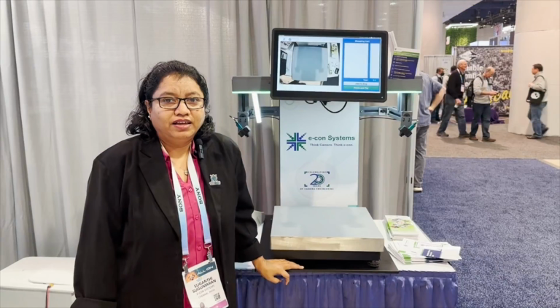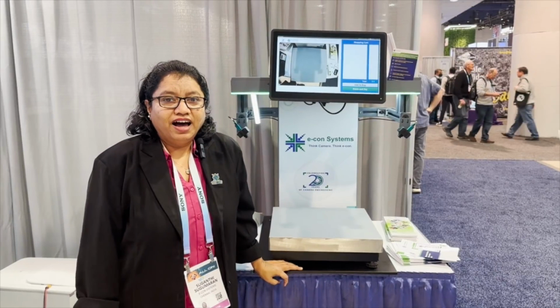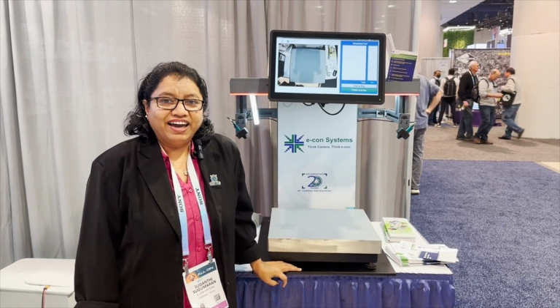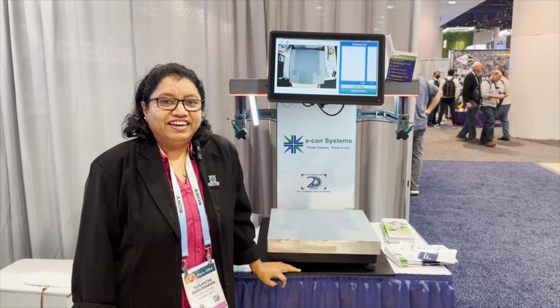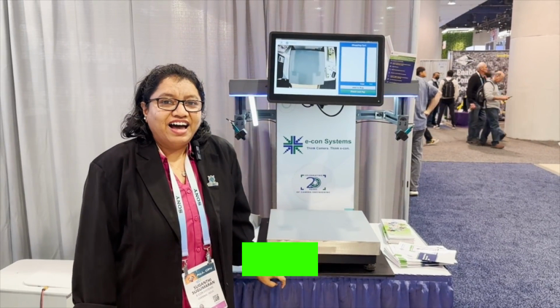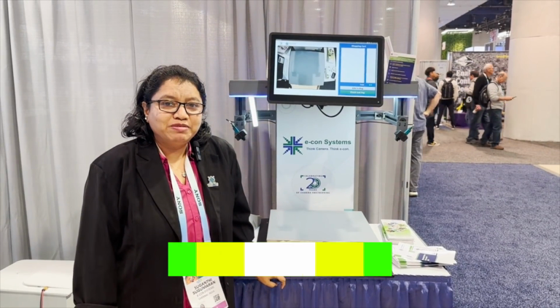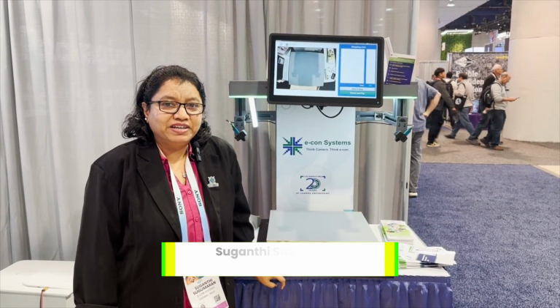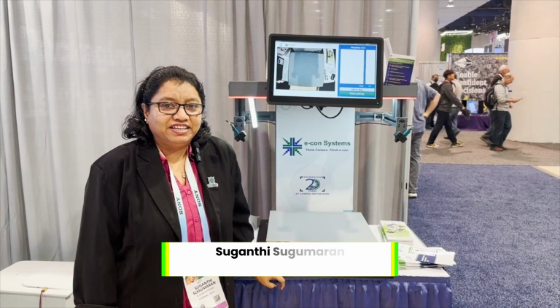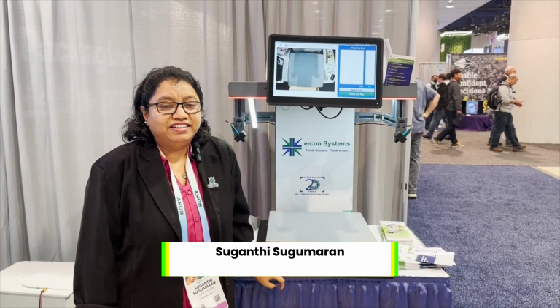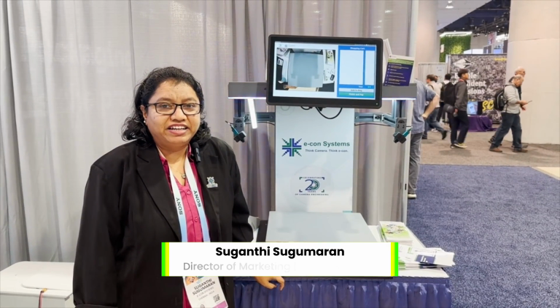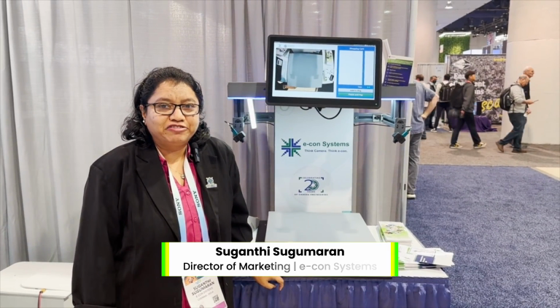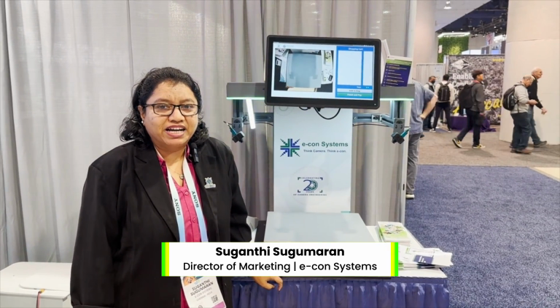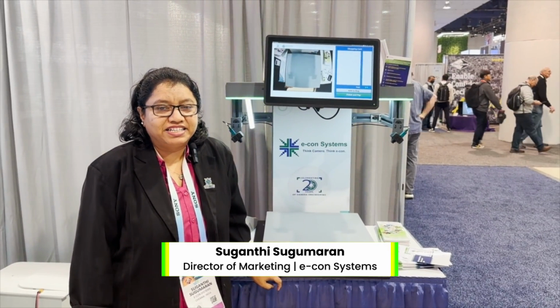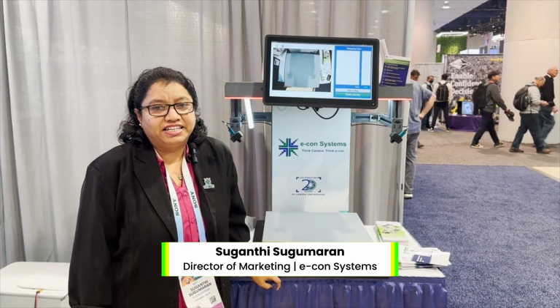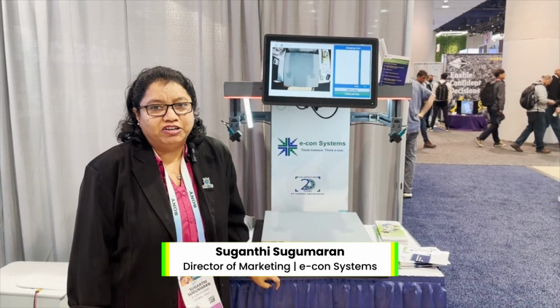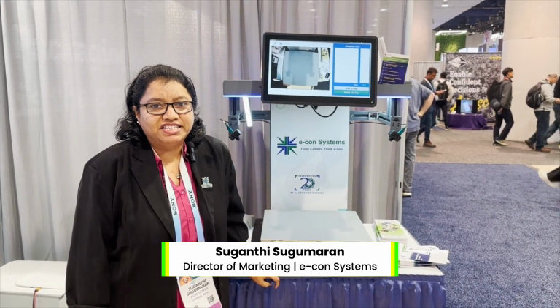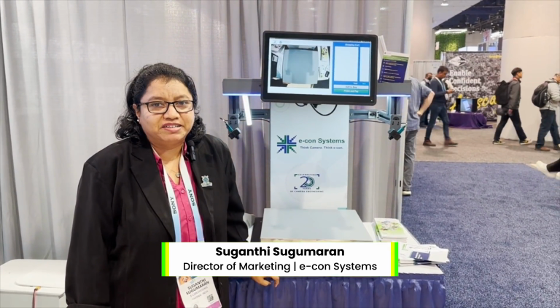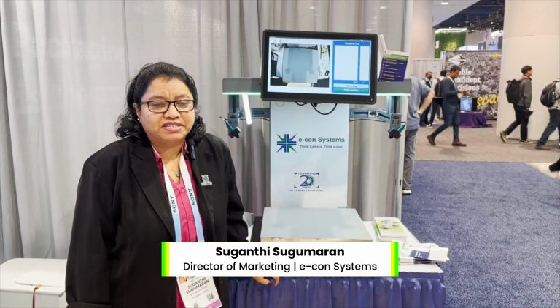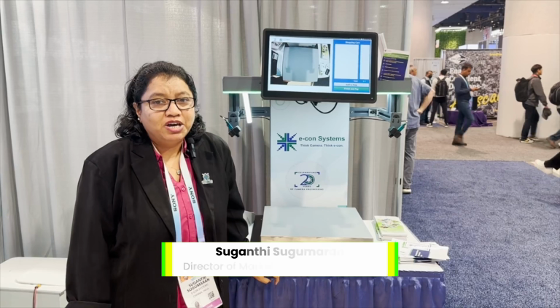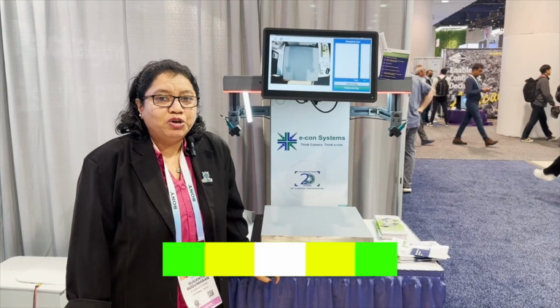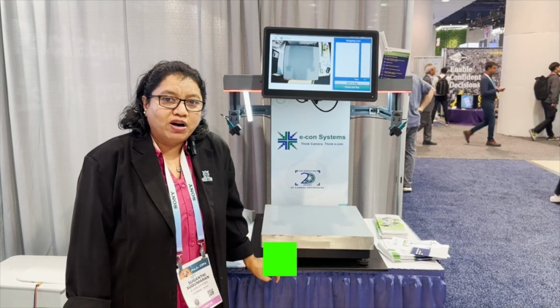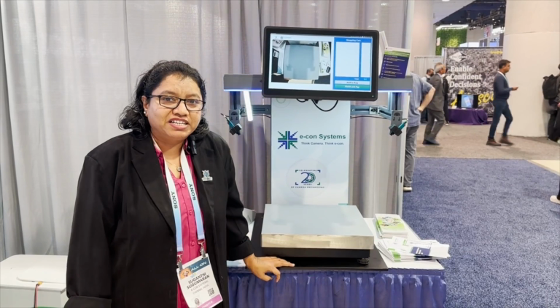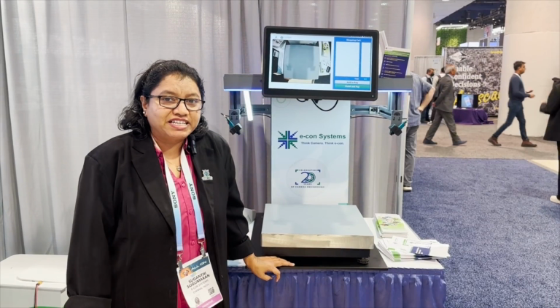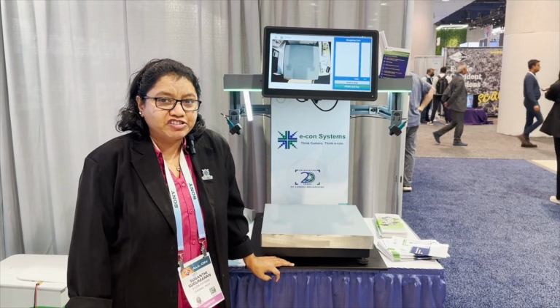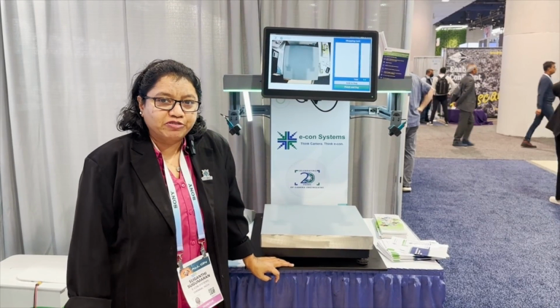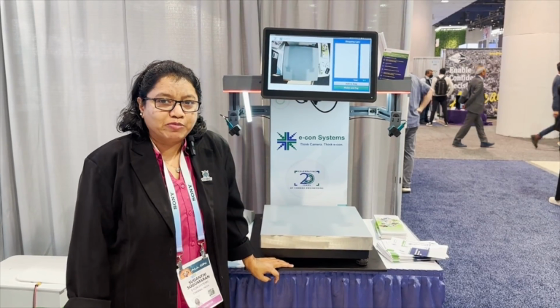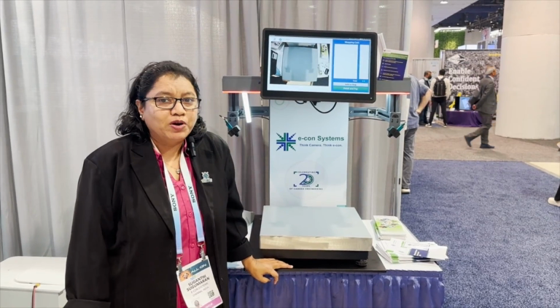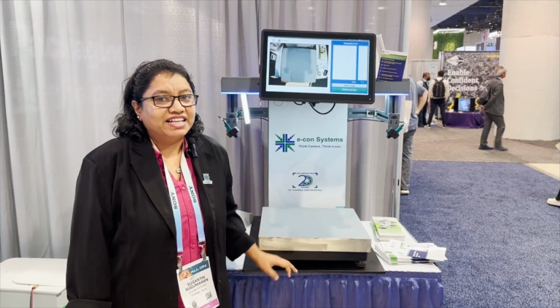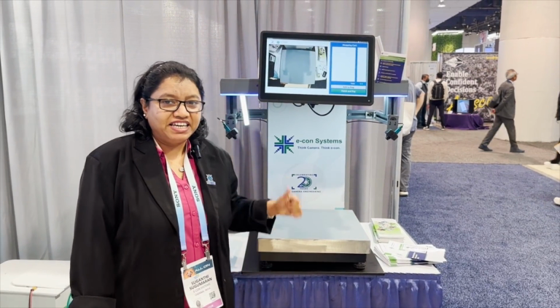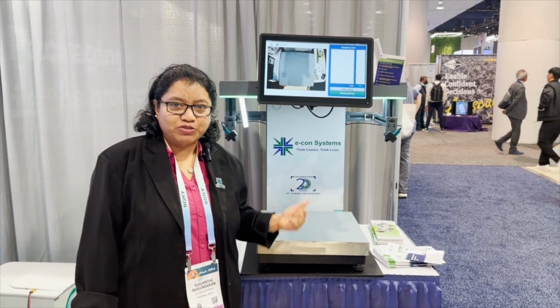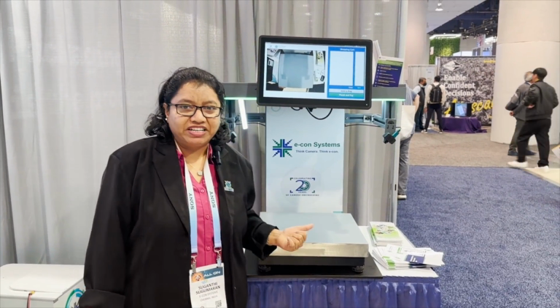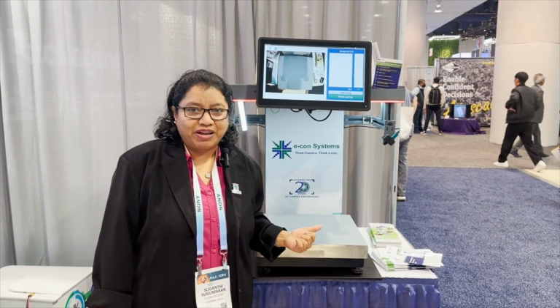Hi, I'm Sudhanthi, the Director of Marketing at Econ Systems. You're watching the self-checkout demo at CES 2024.